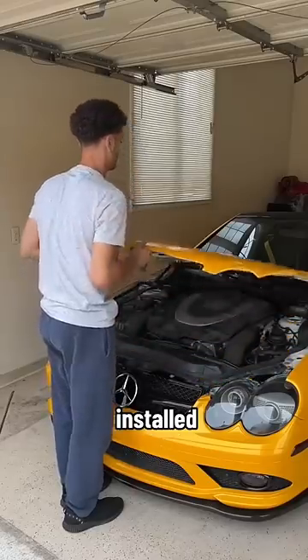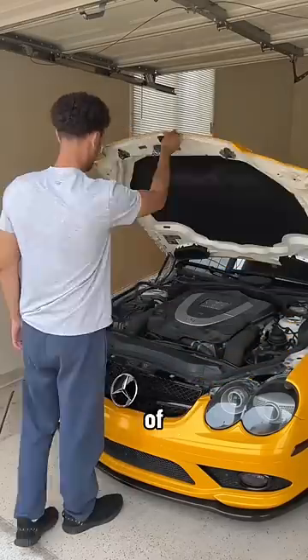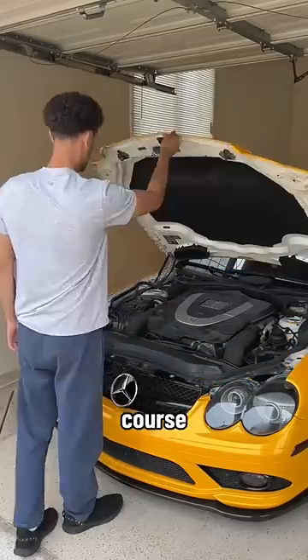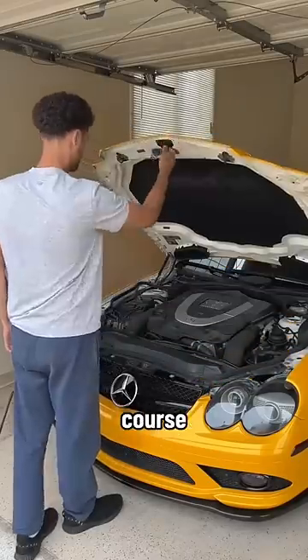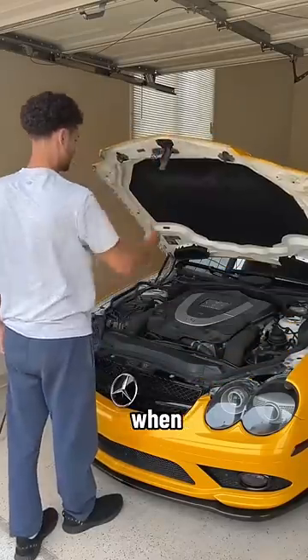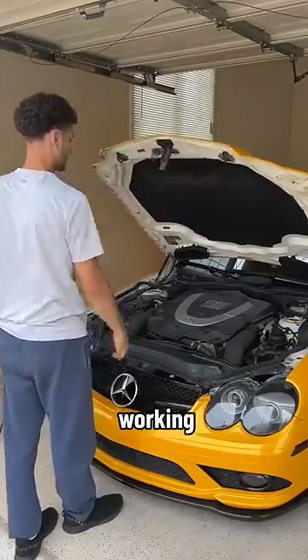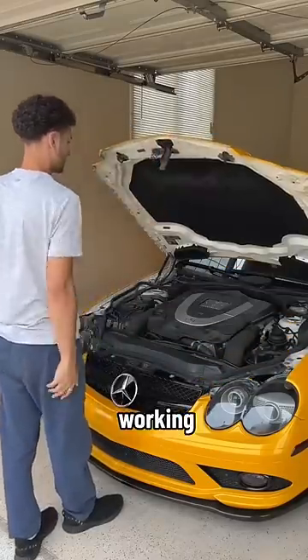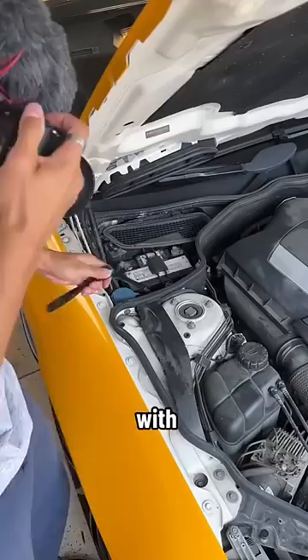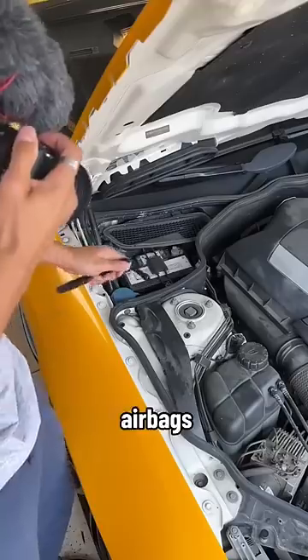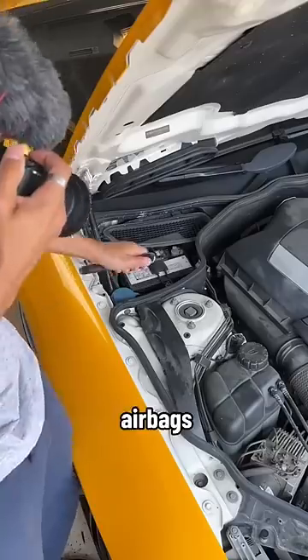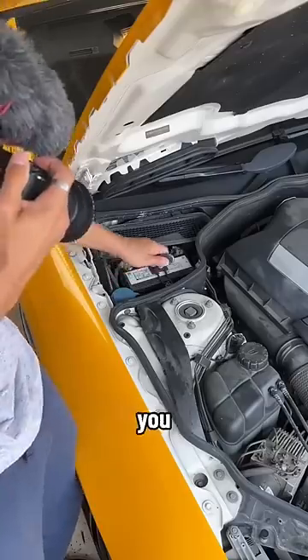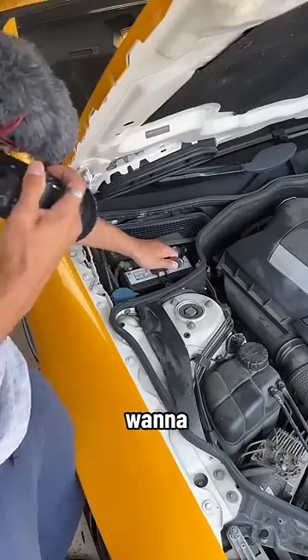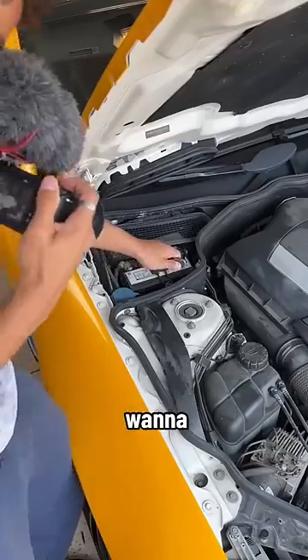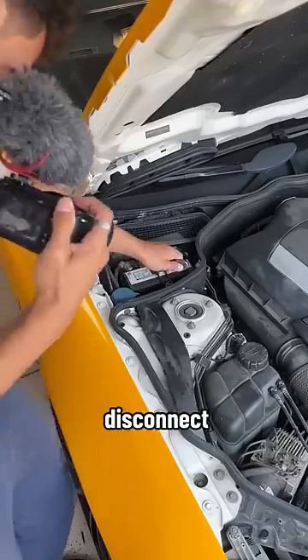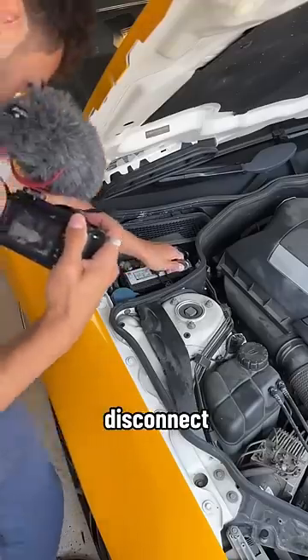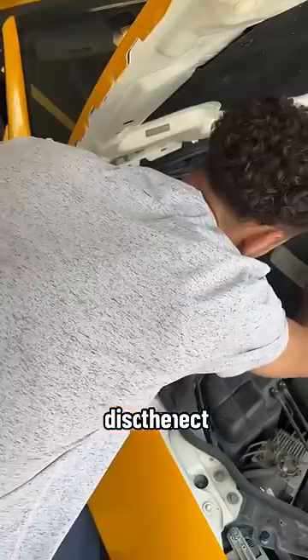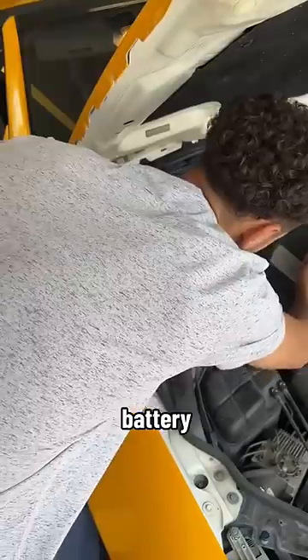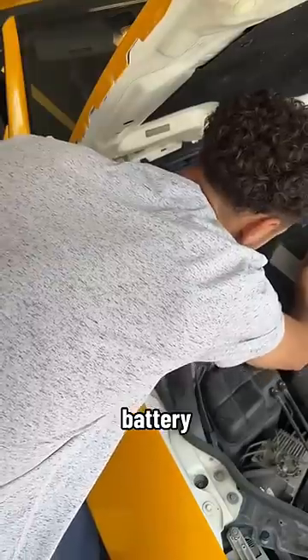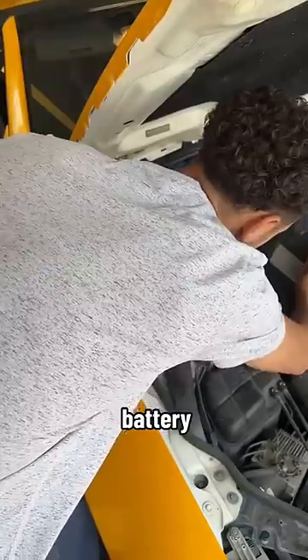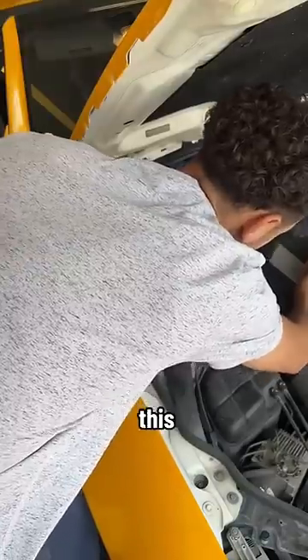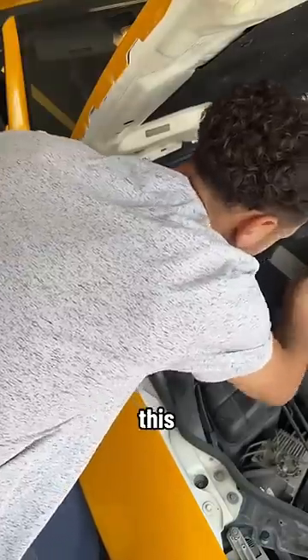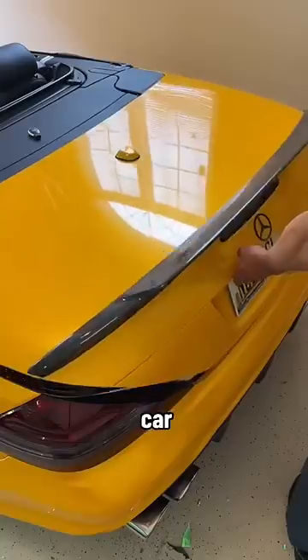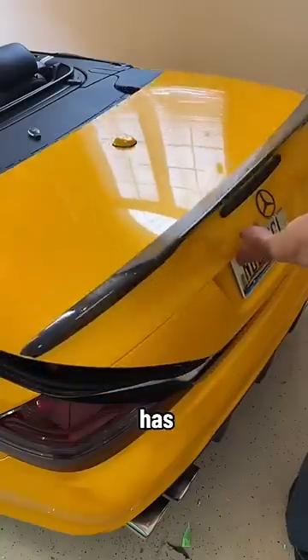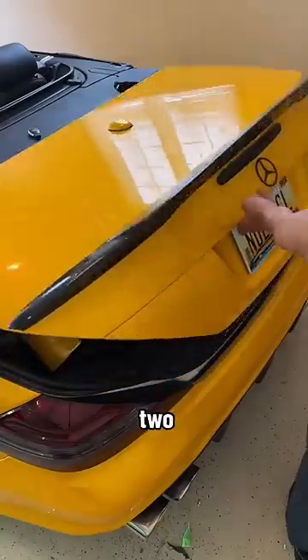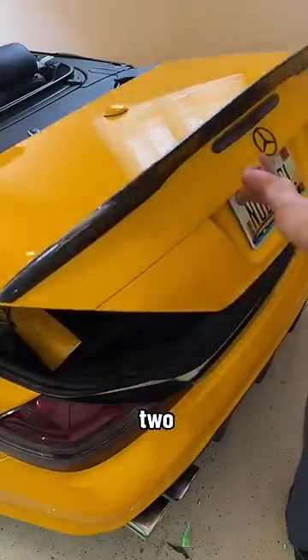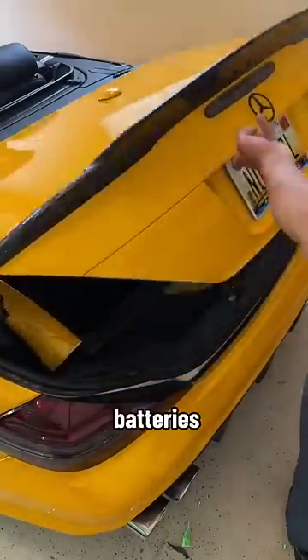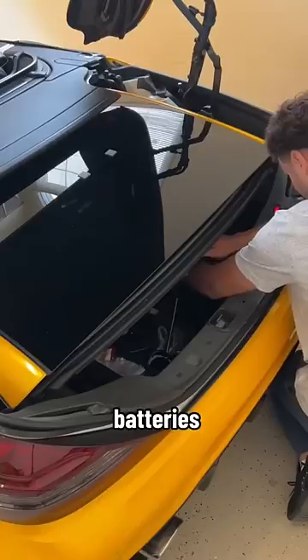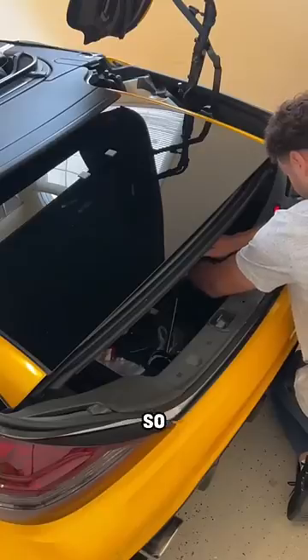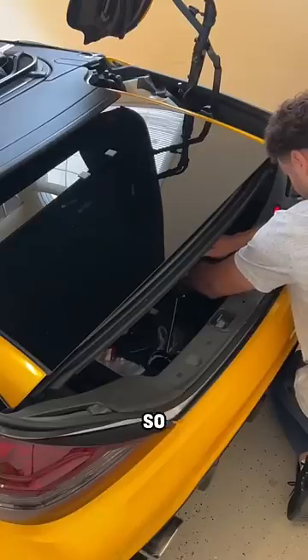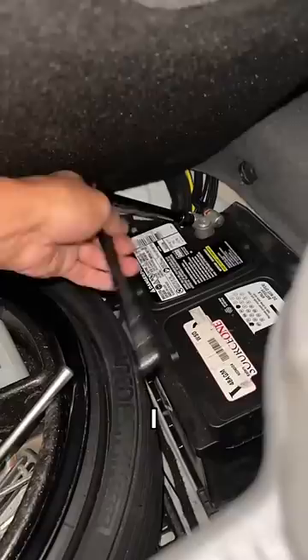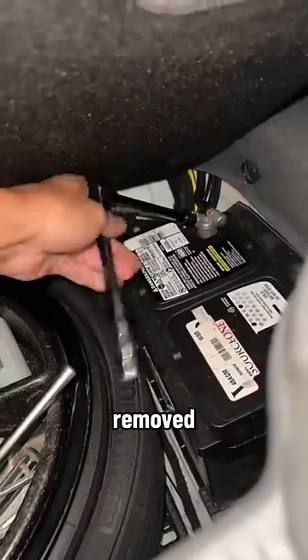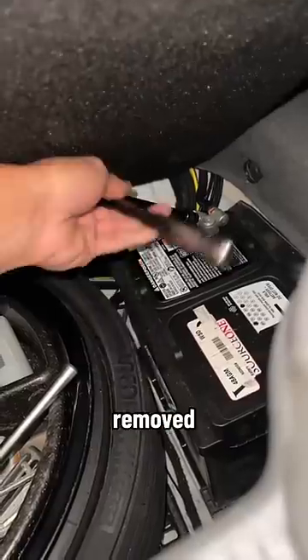Of course, when working with airbags, you want to disconnect the battery, but this car has two batteries, so I removed both.